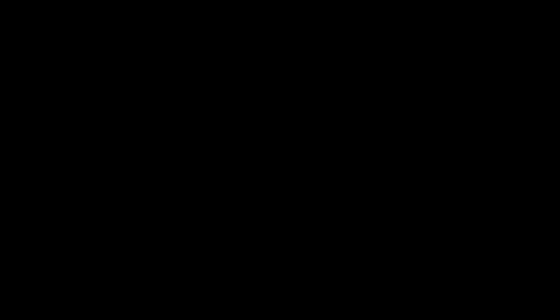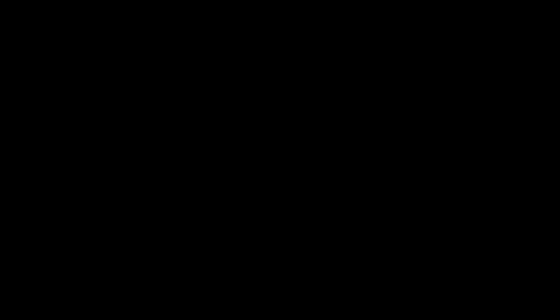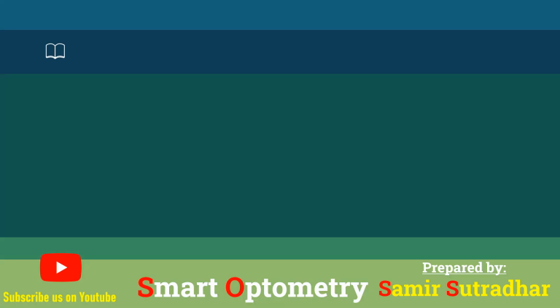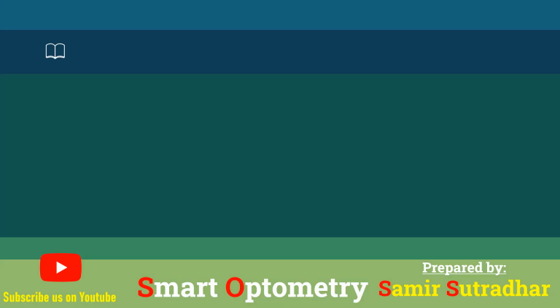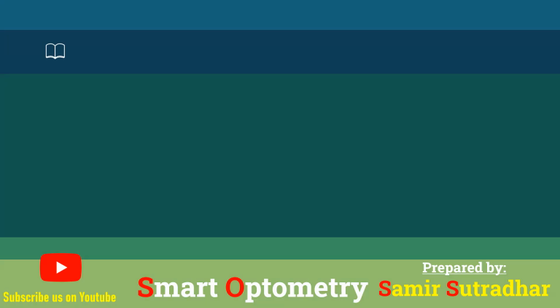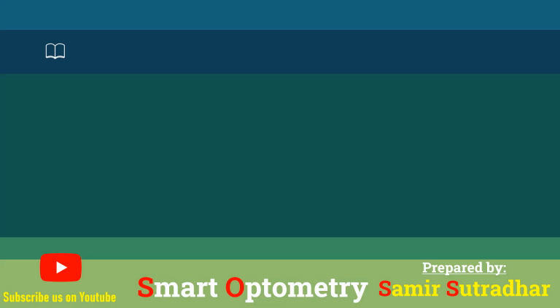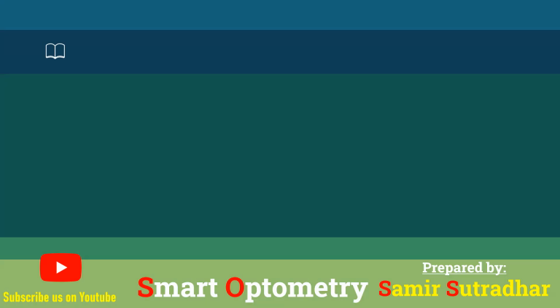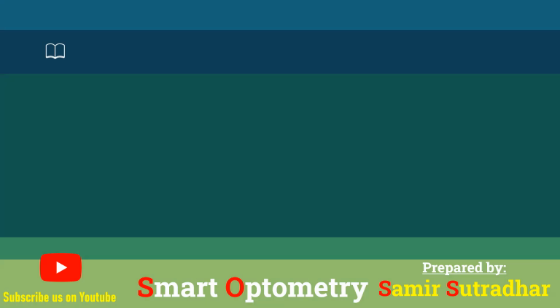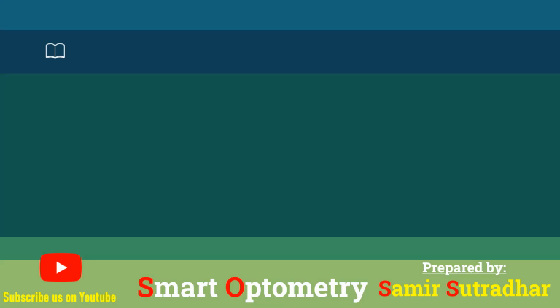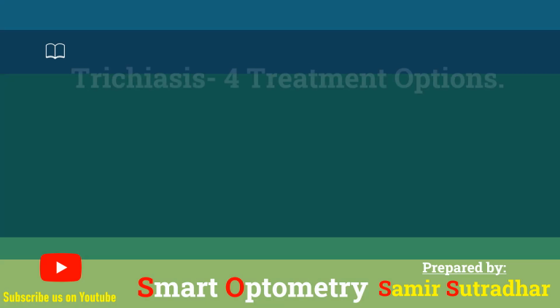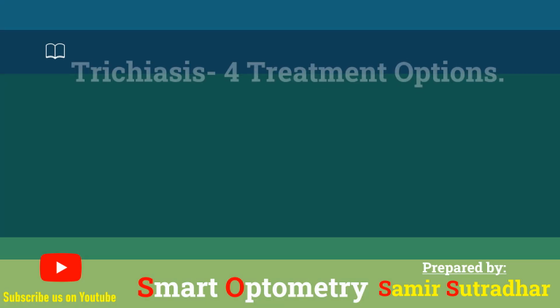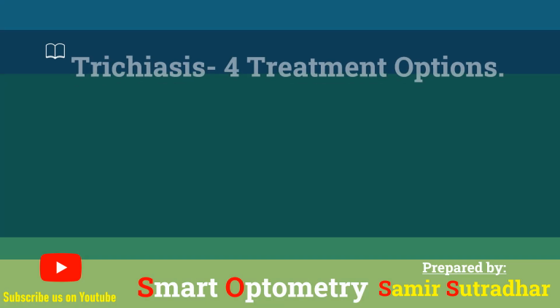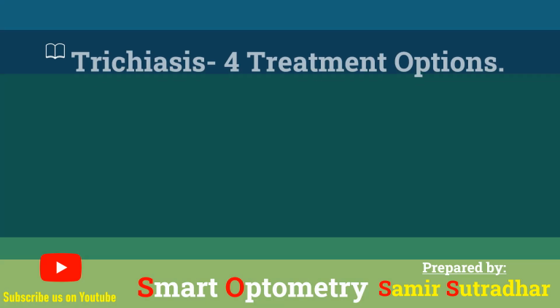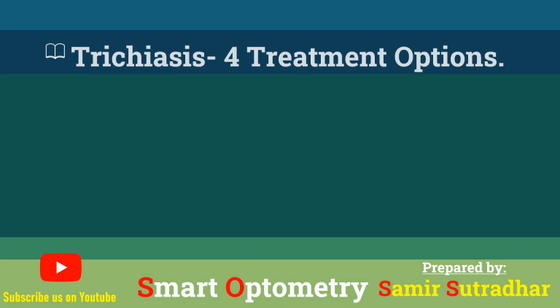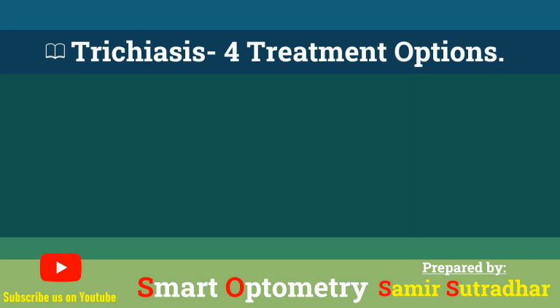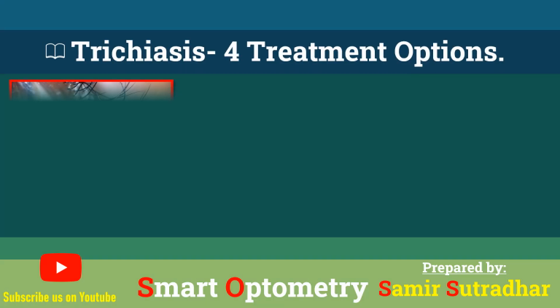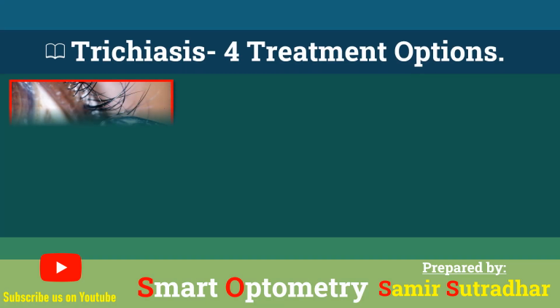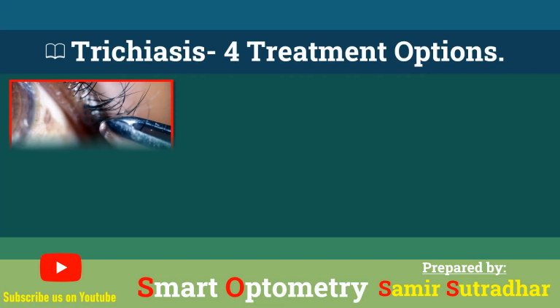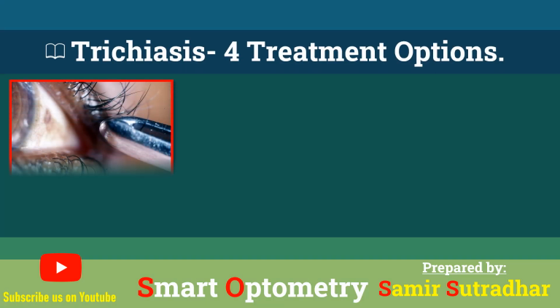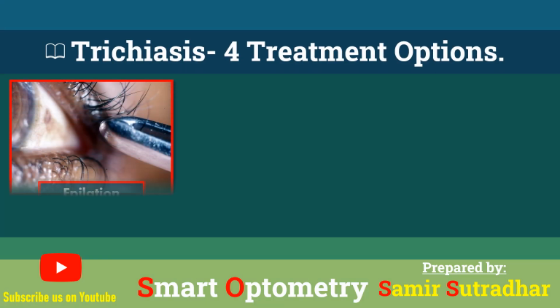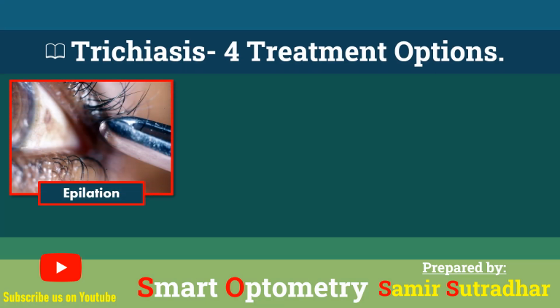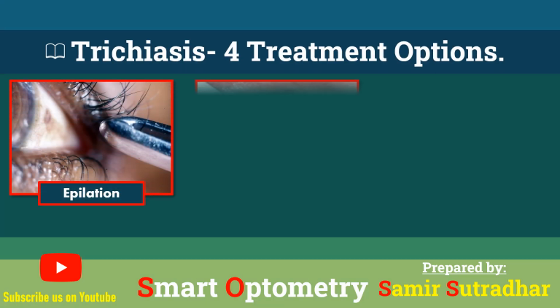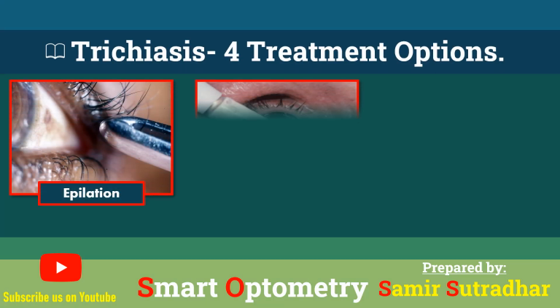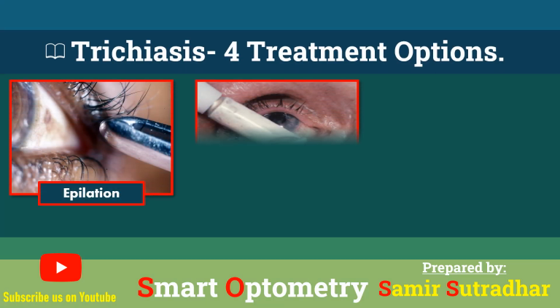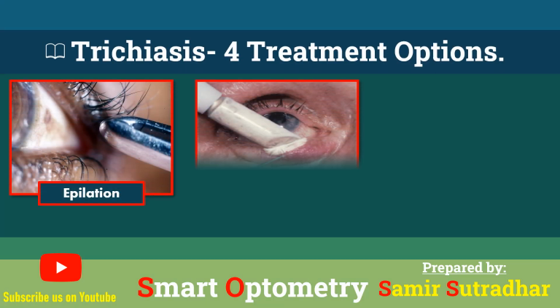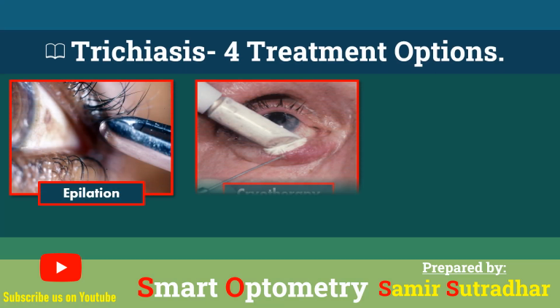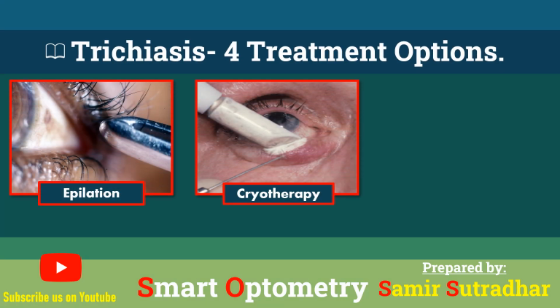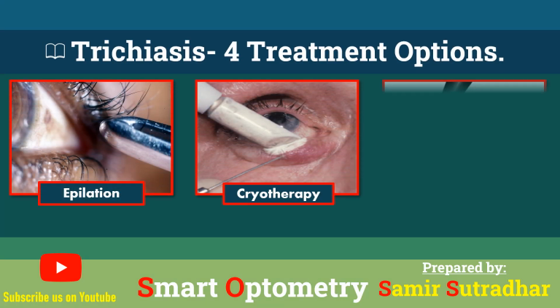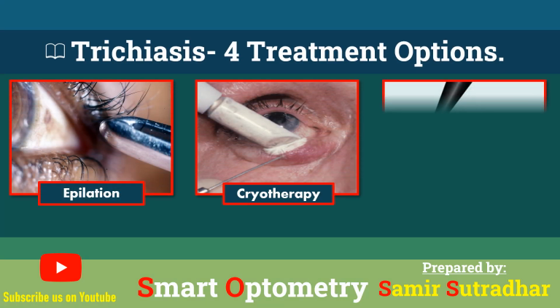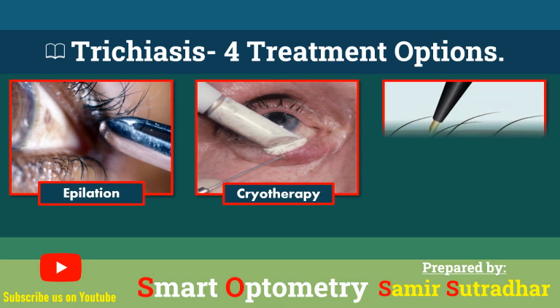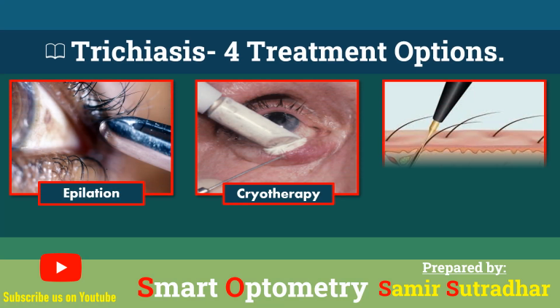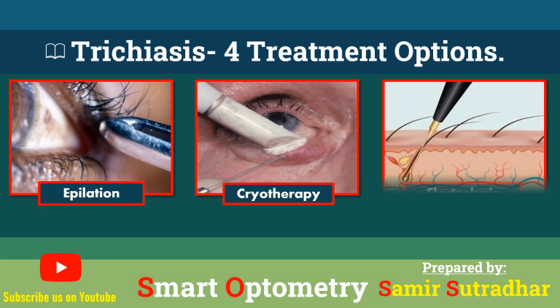In this video, we will discuss four treatment options for trichiasis.